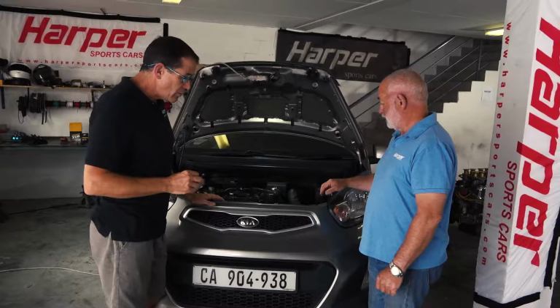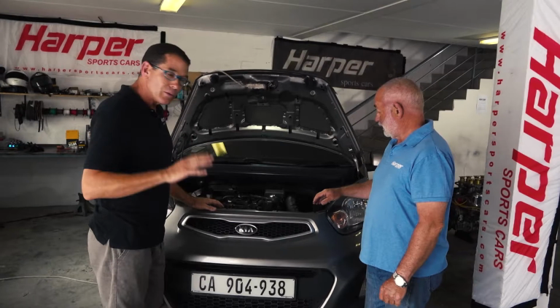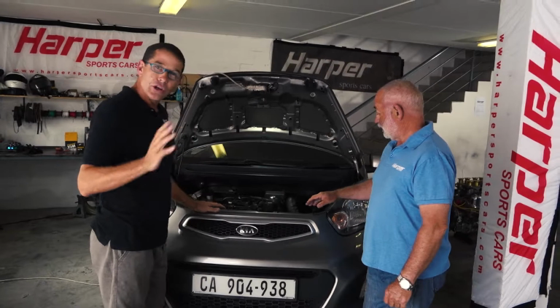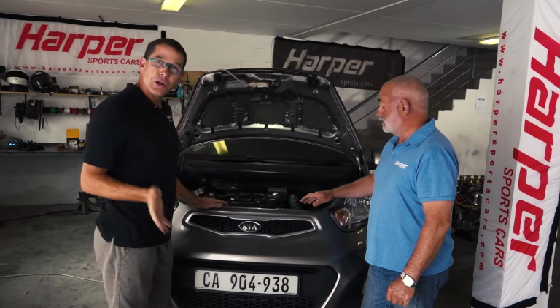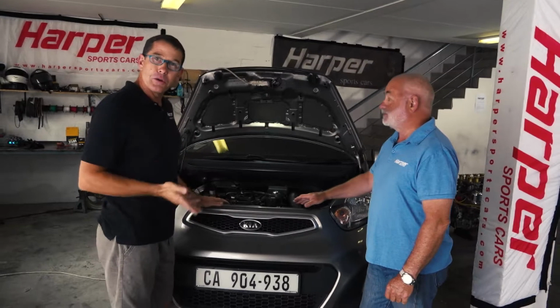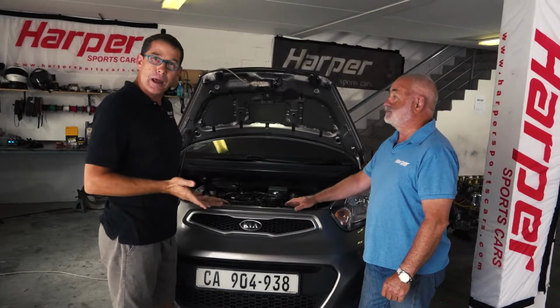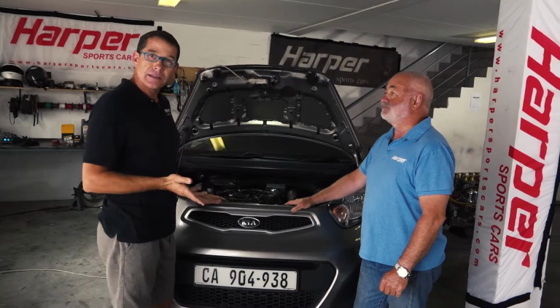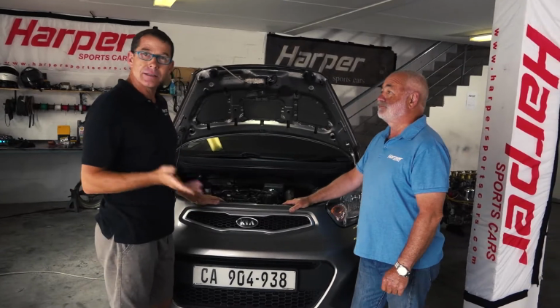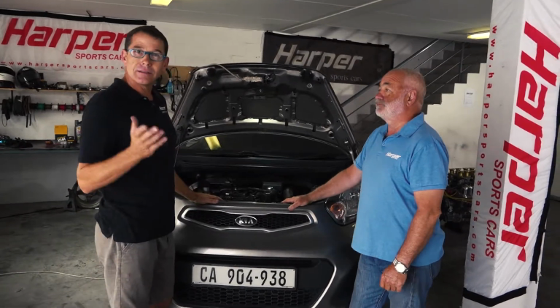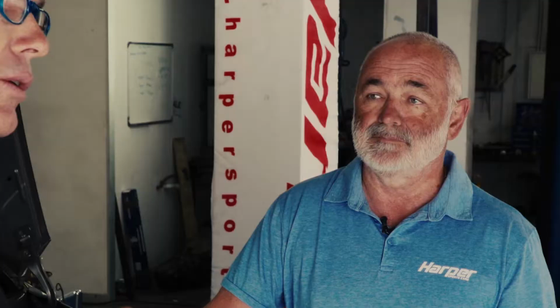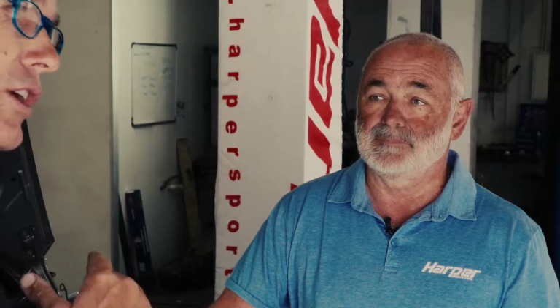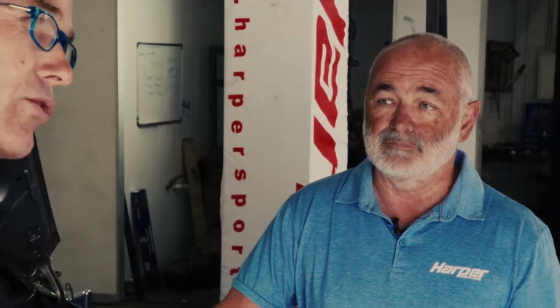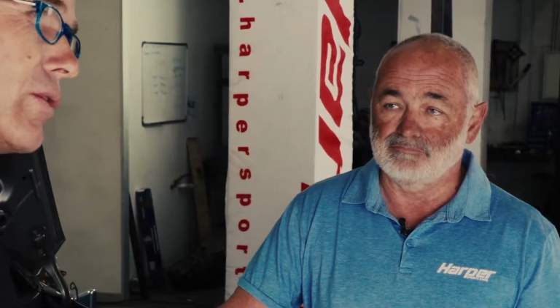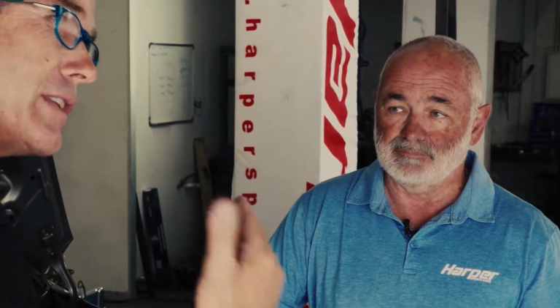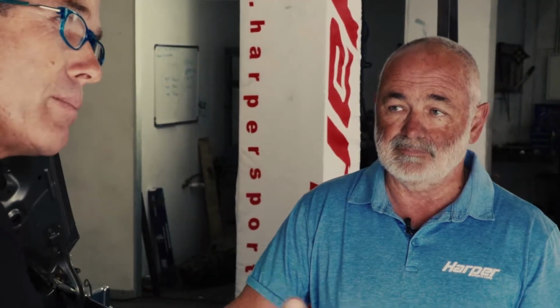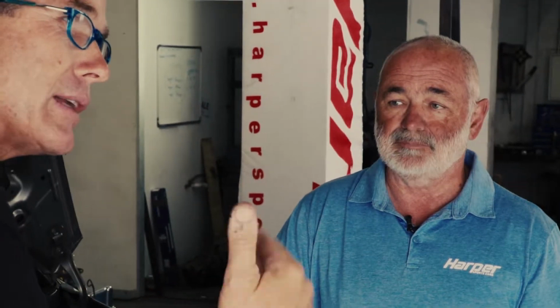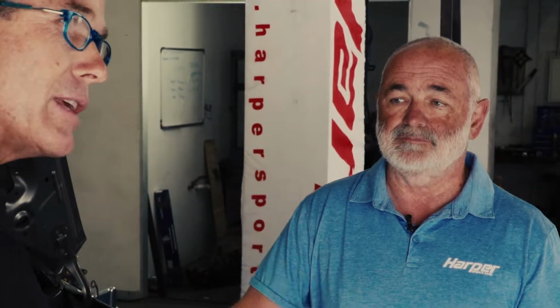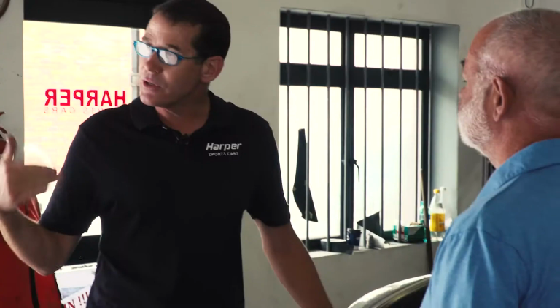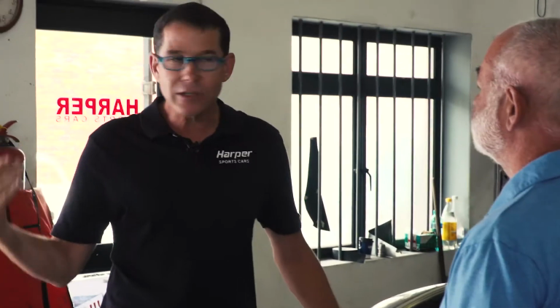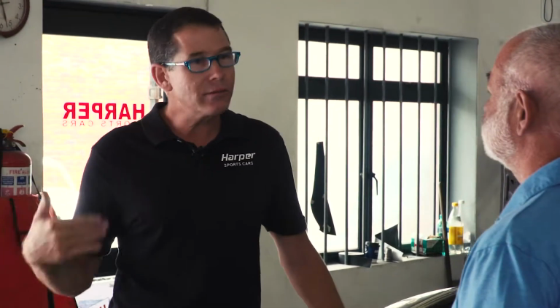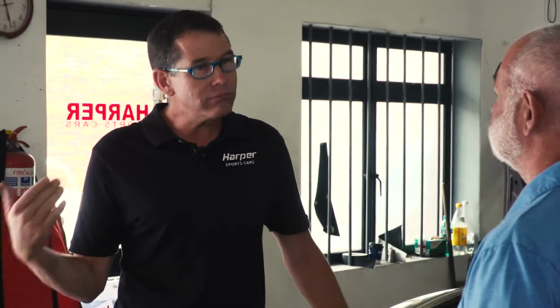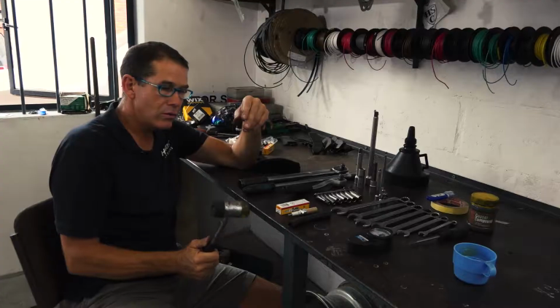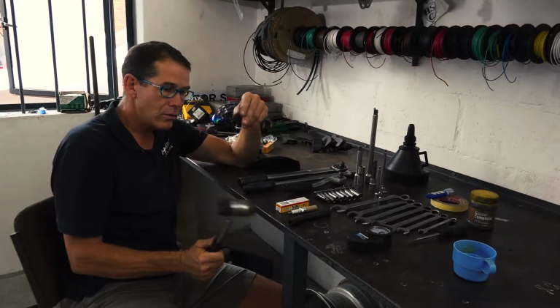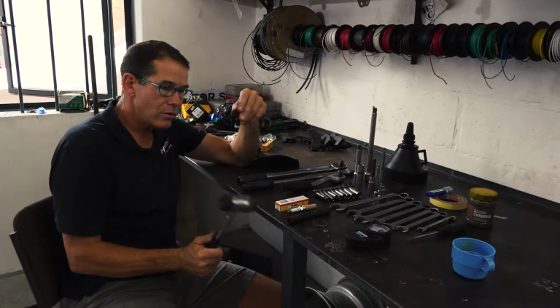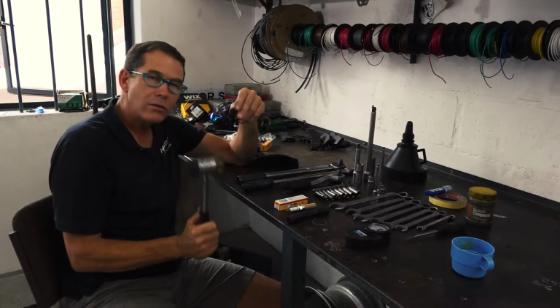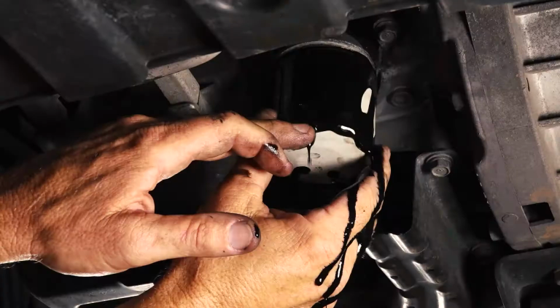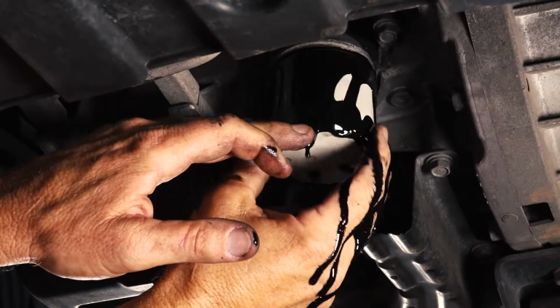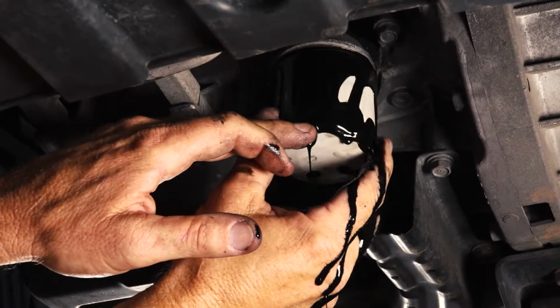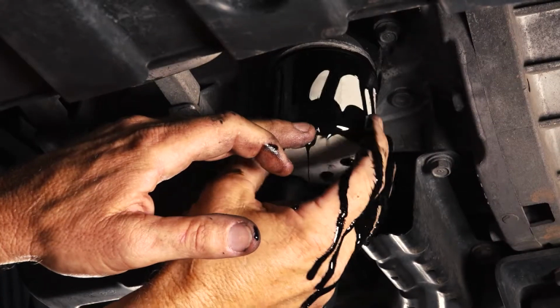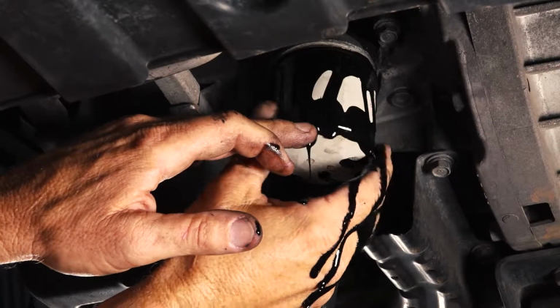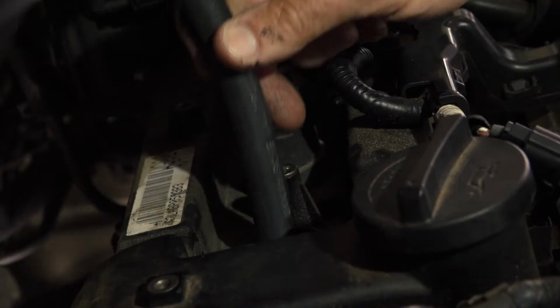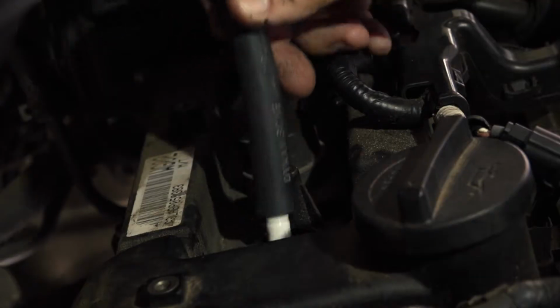We'll show you how to do the brakes — take you through step by step and just reveal the tricks and the tips.